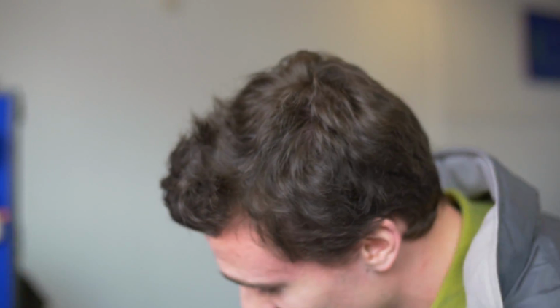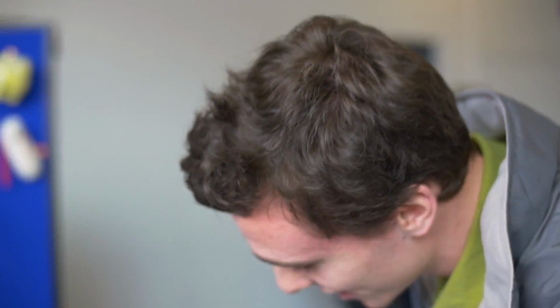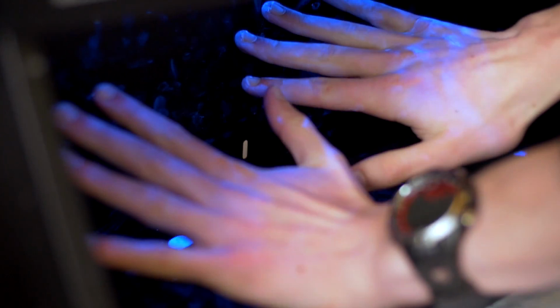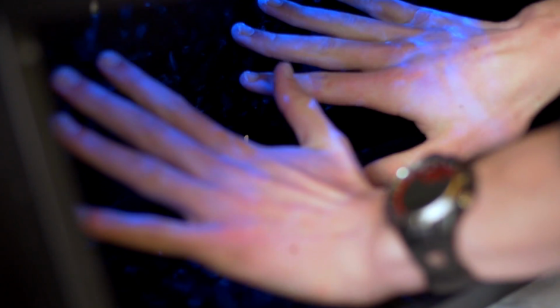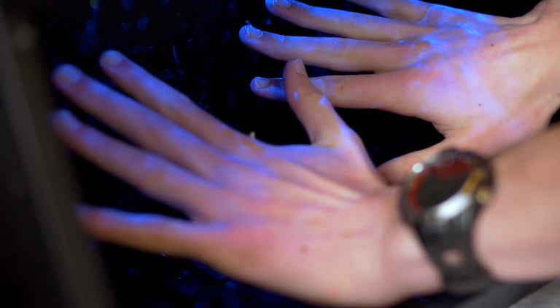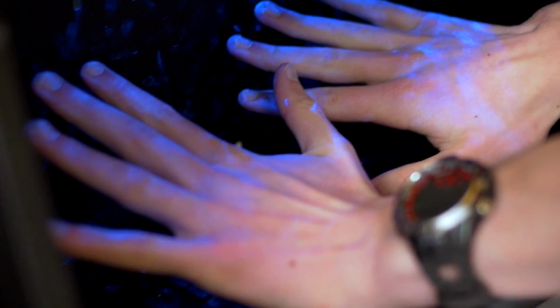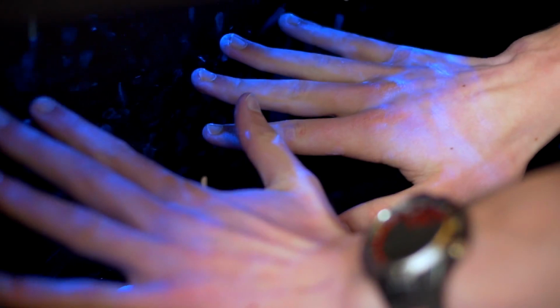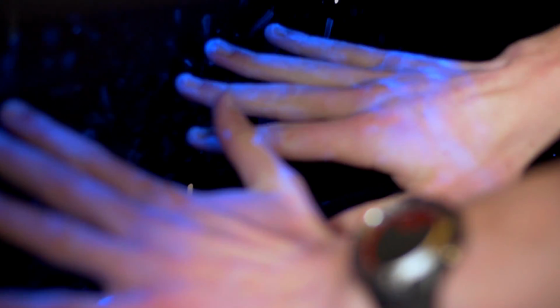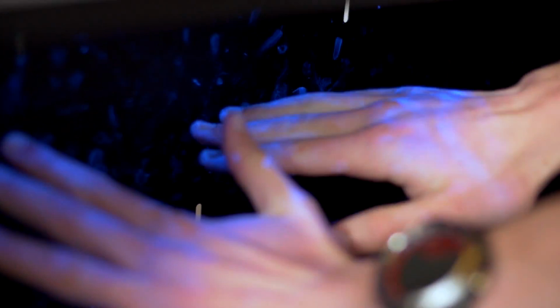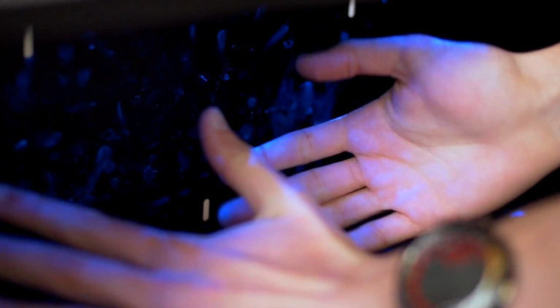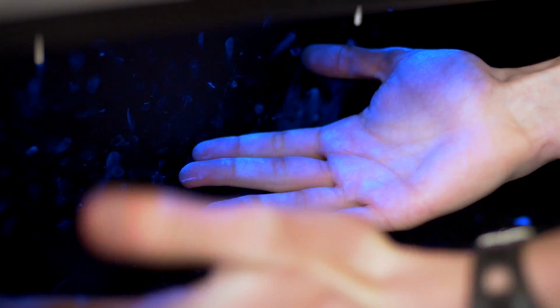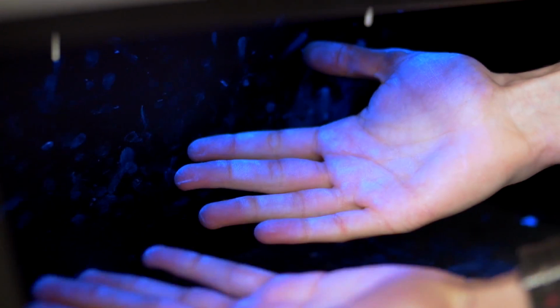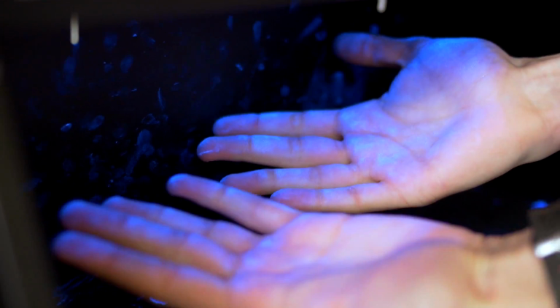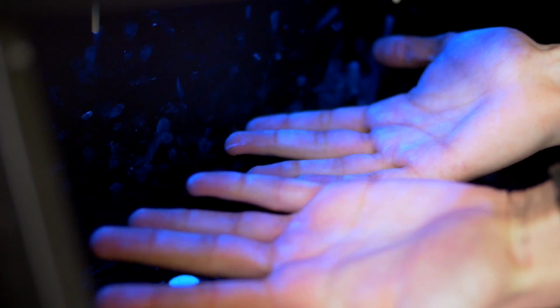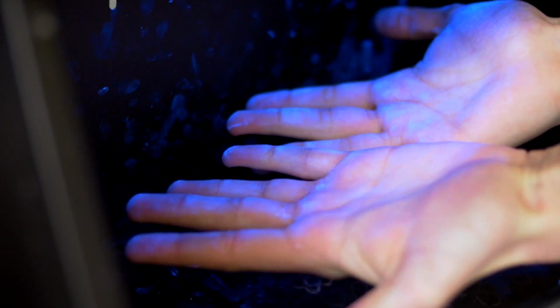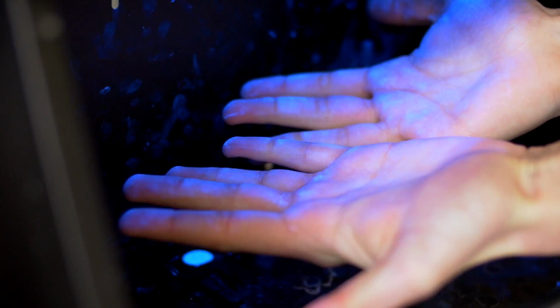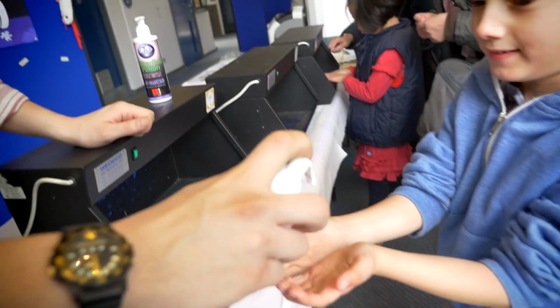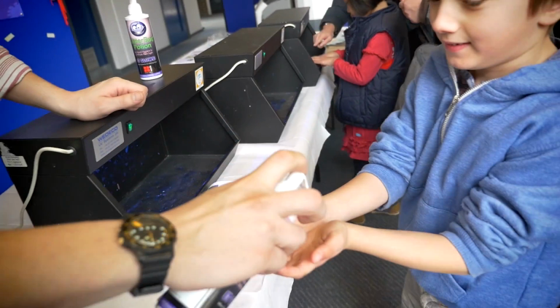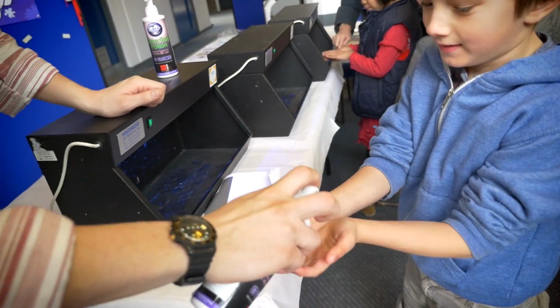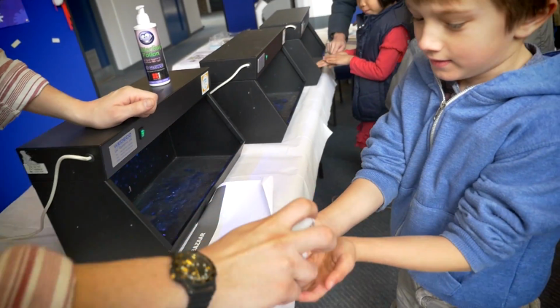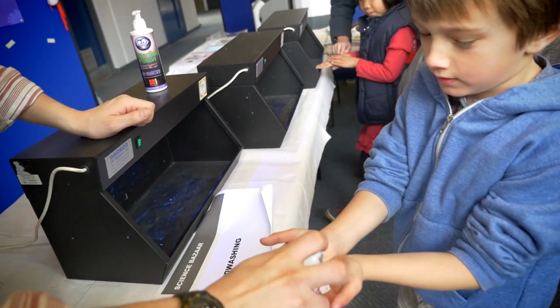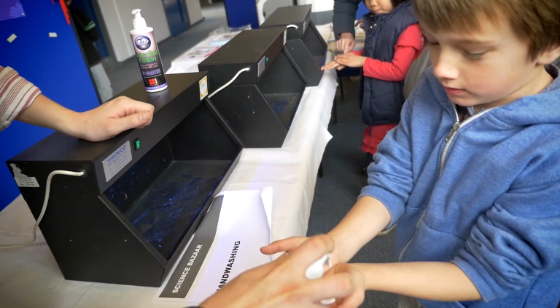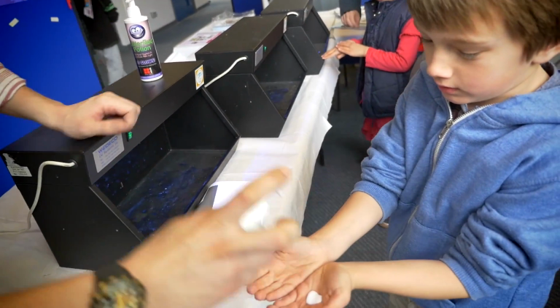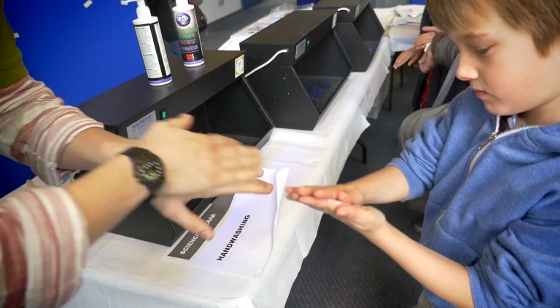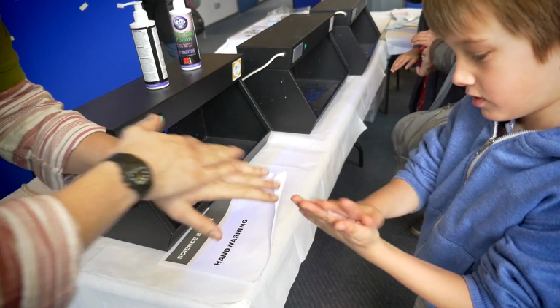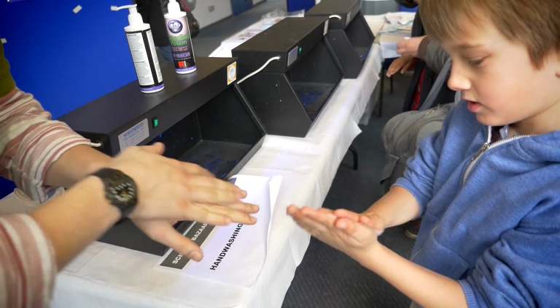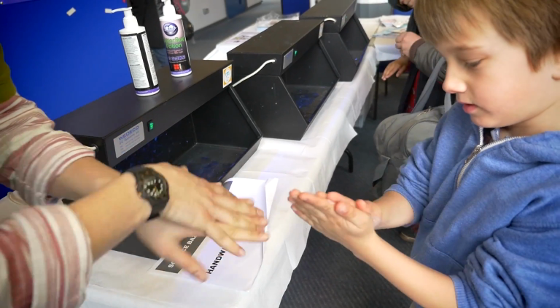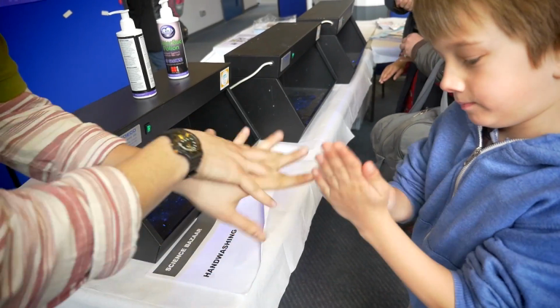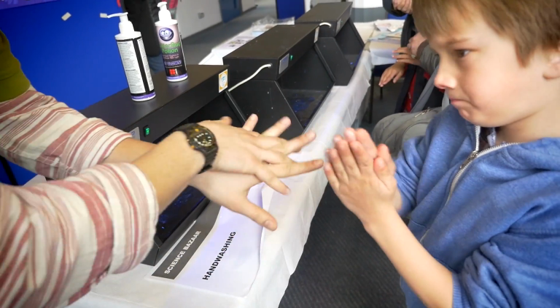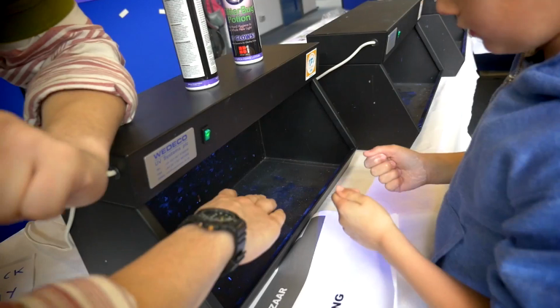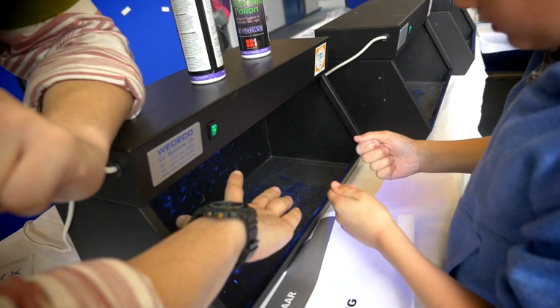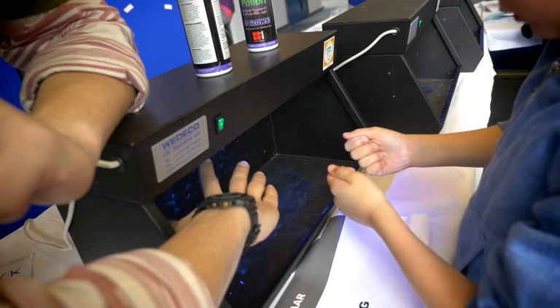Are you ready? So that is how dirty — all the white stuff there — all the different bacteria growing on my hand. And it looks like I've got to go and wash my hands.